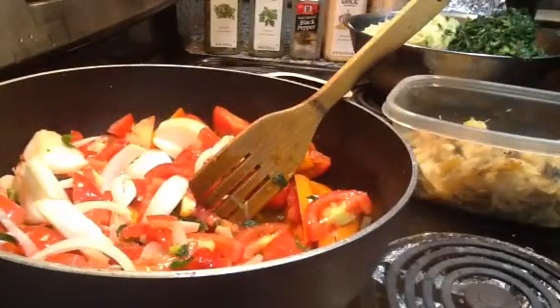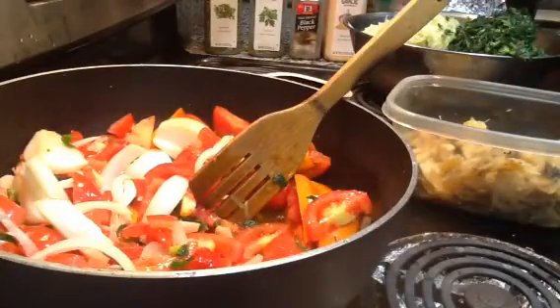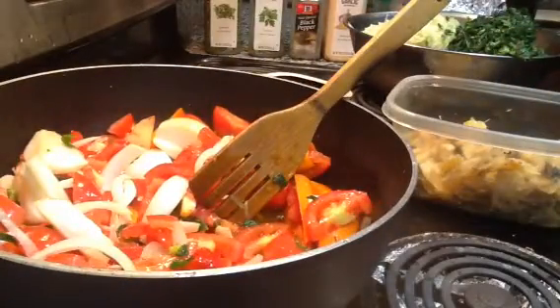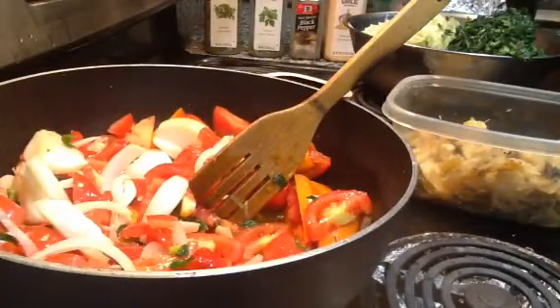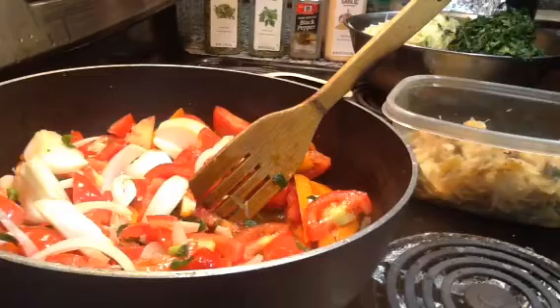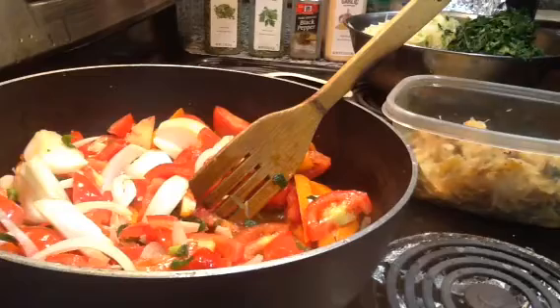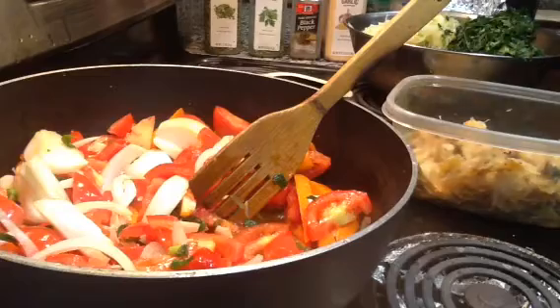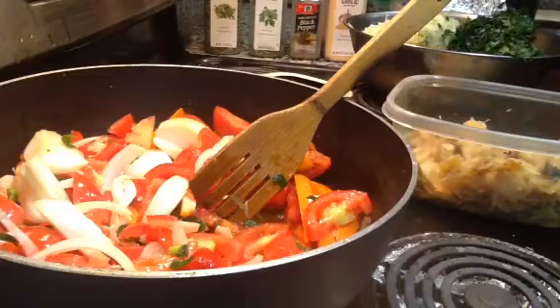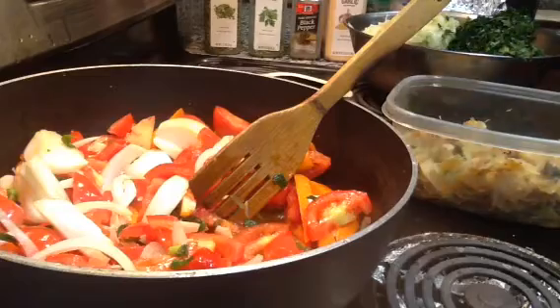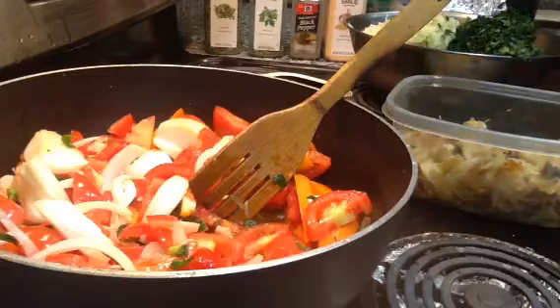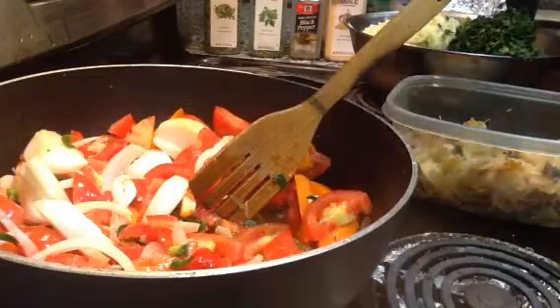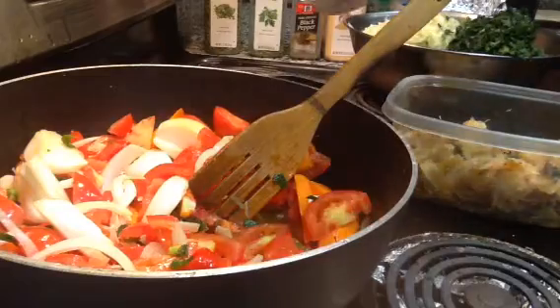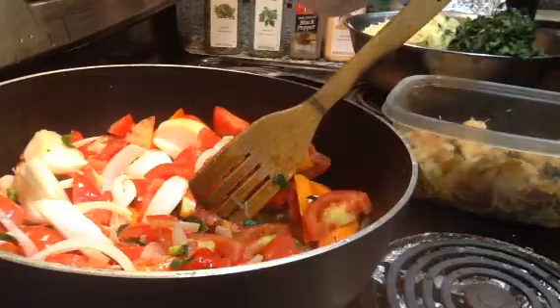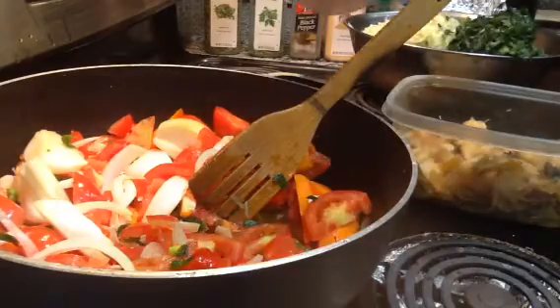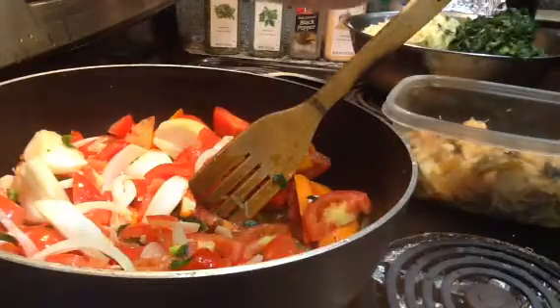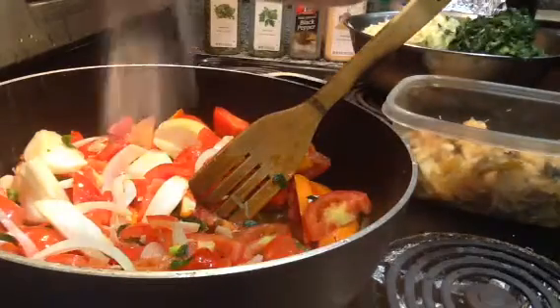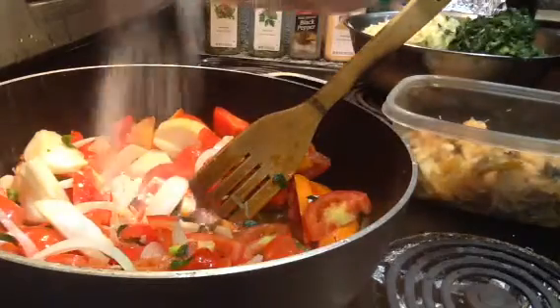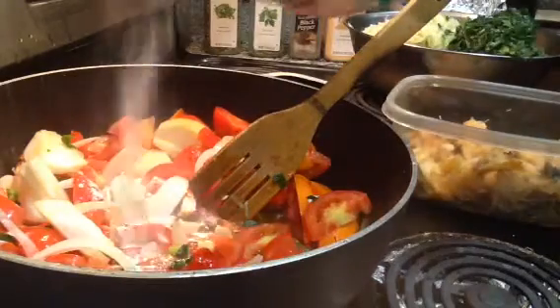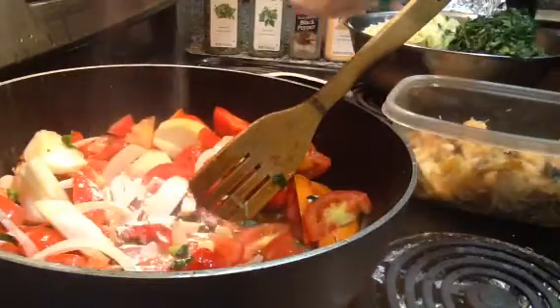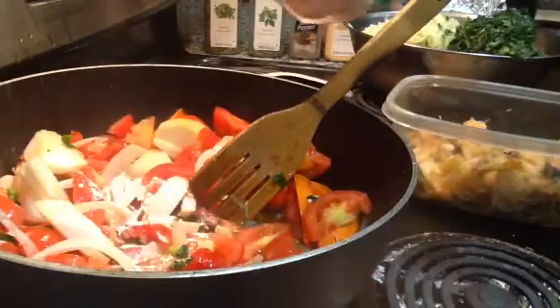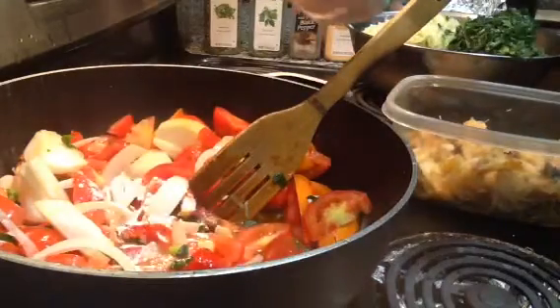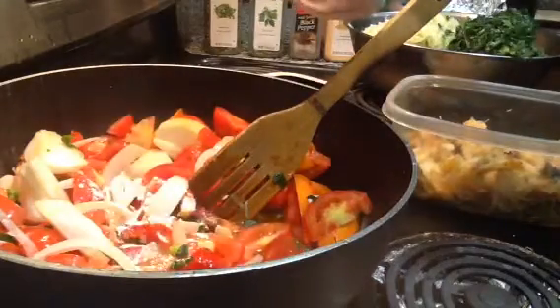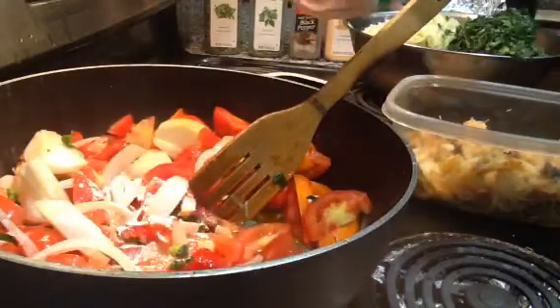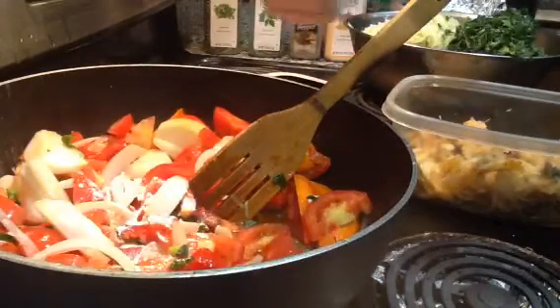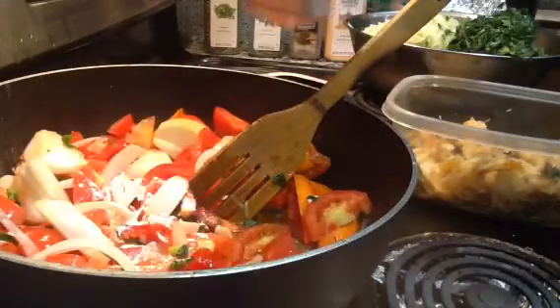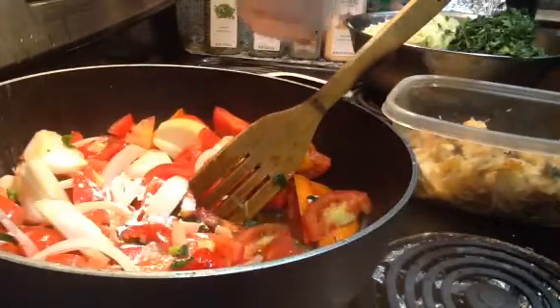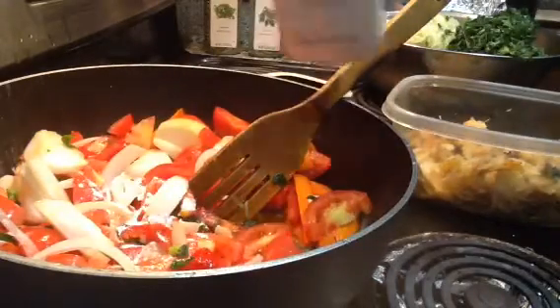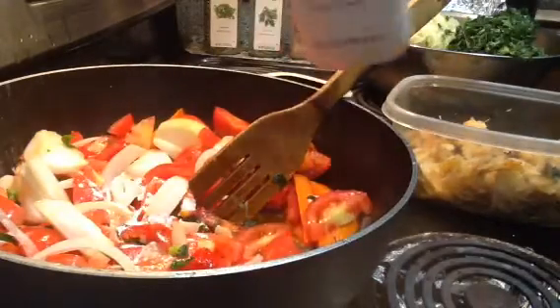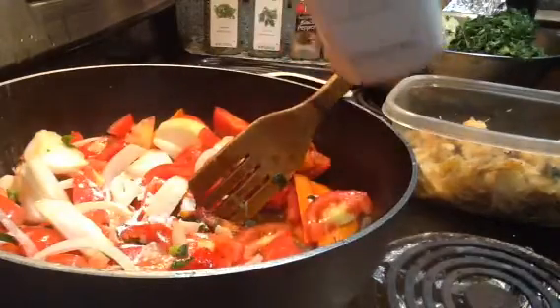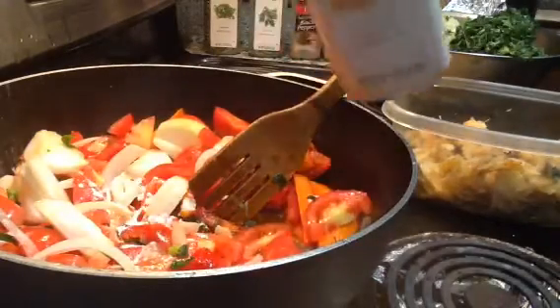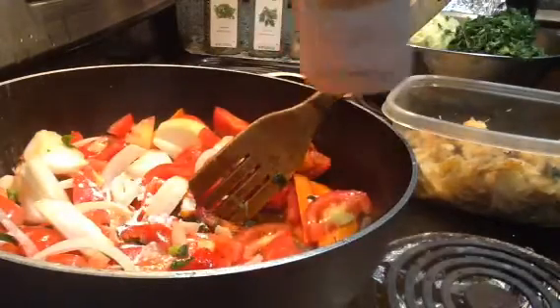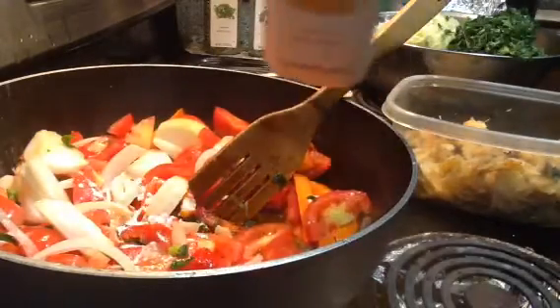And the other green onions and the onion.